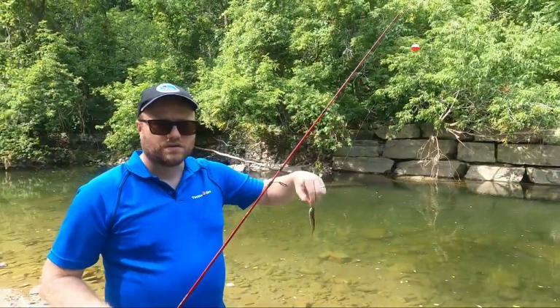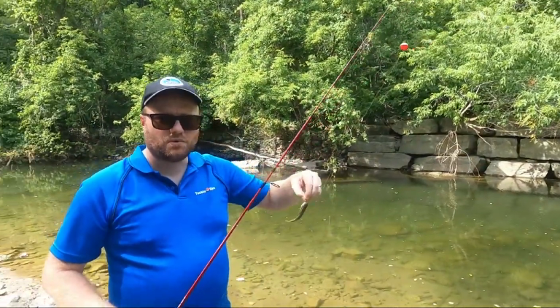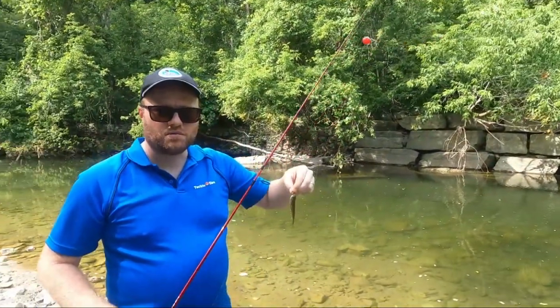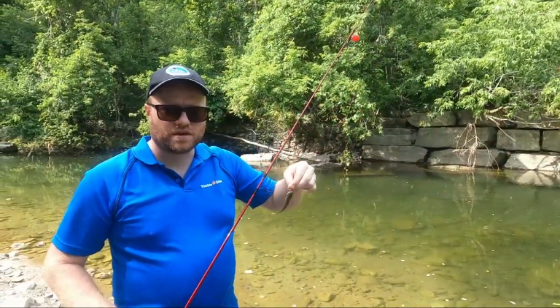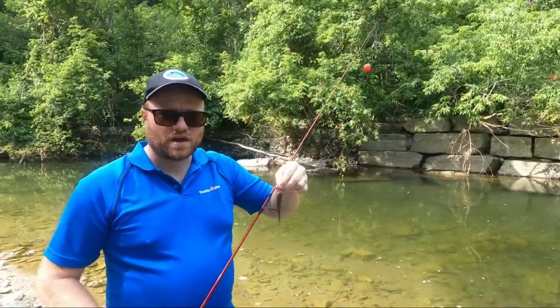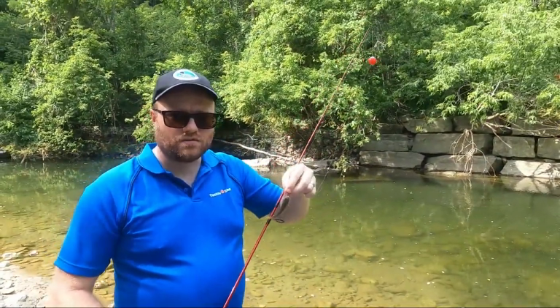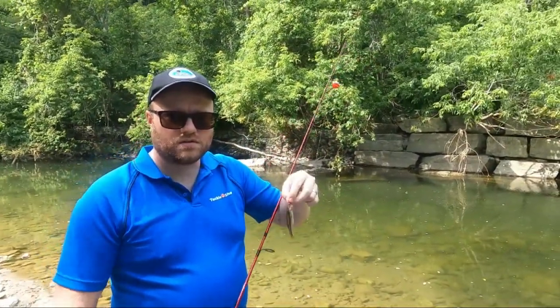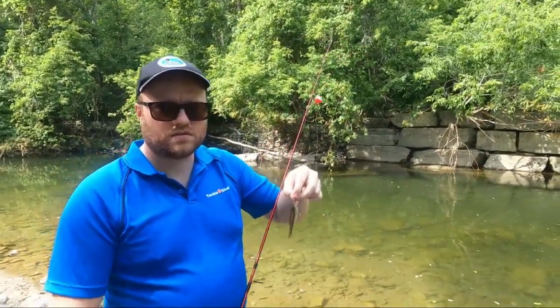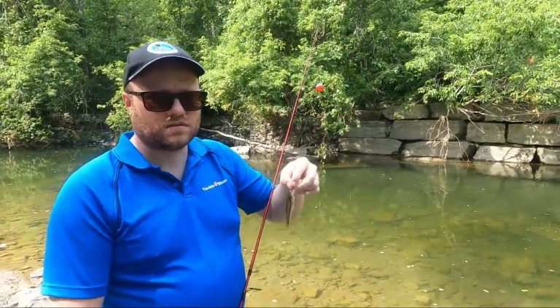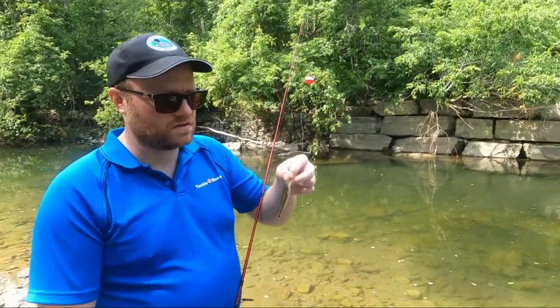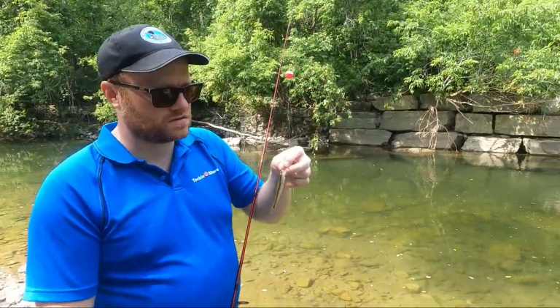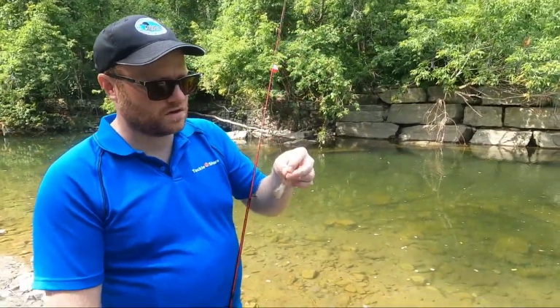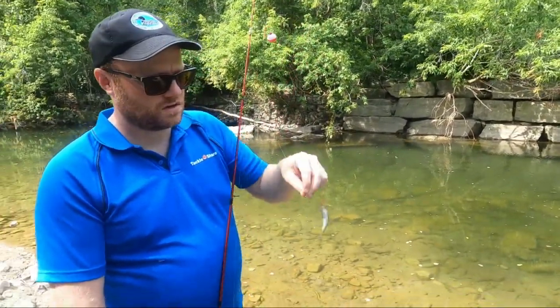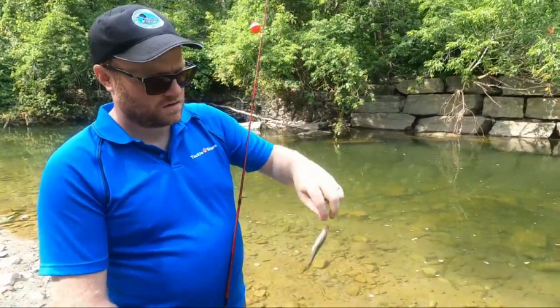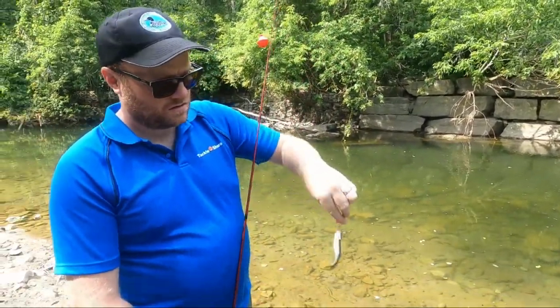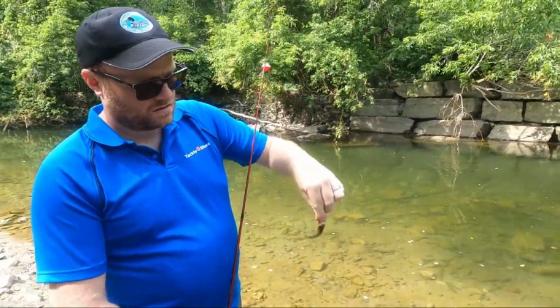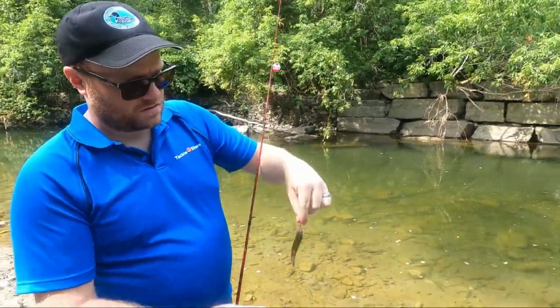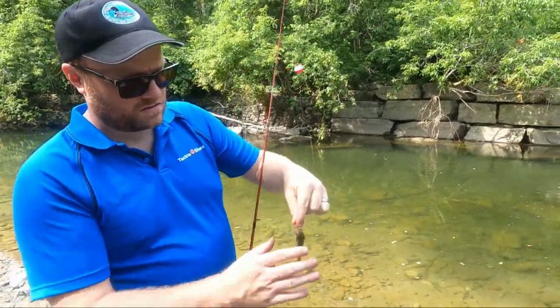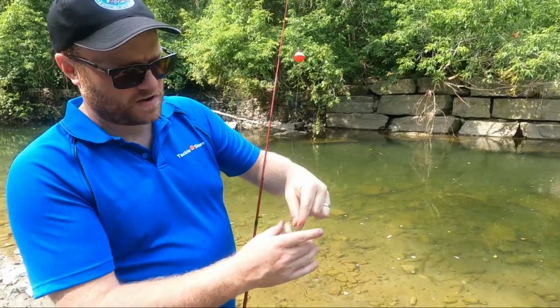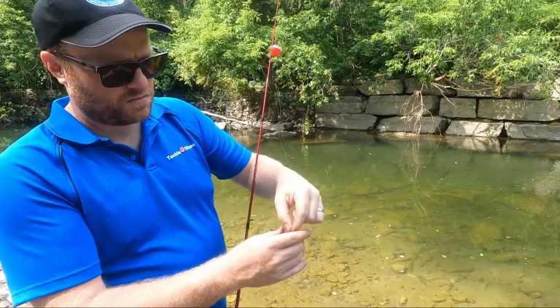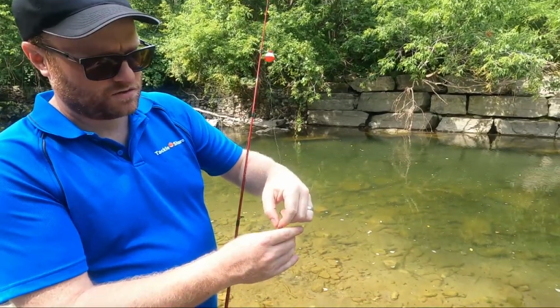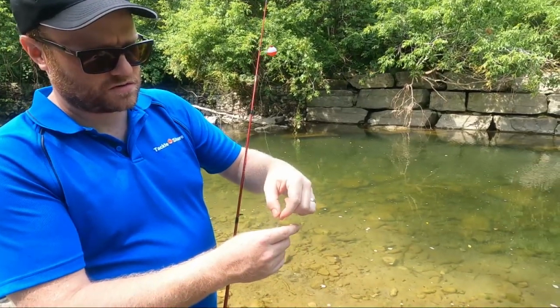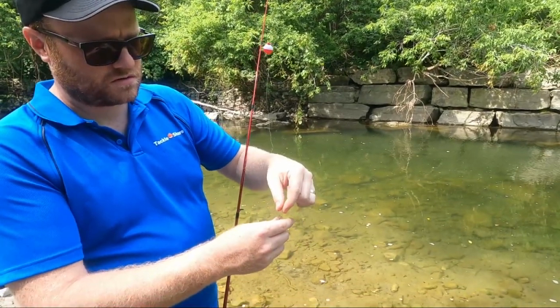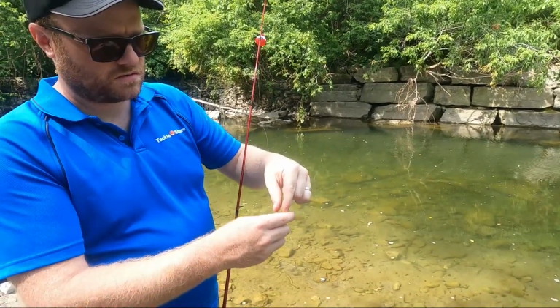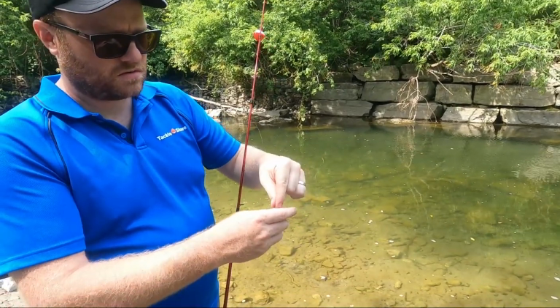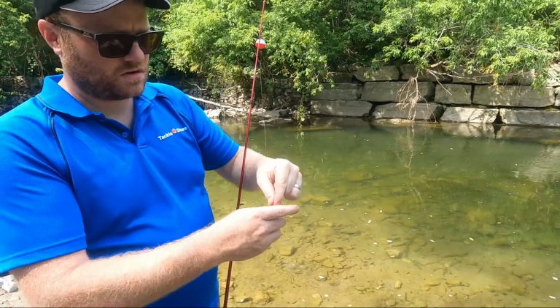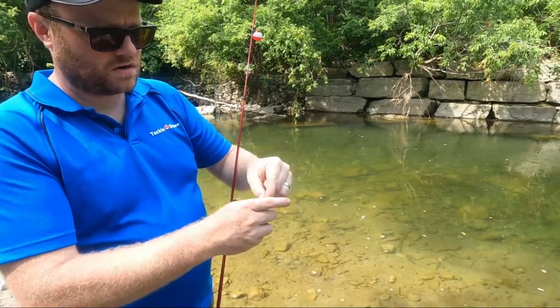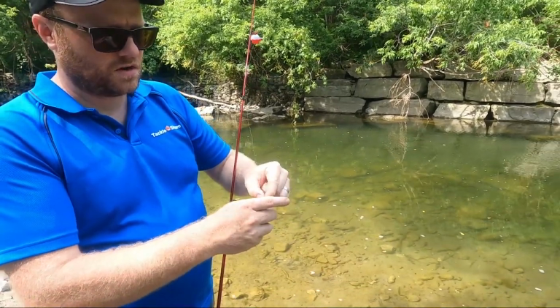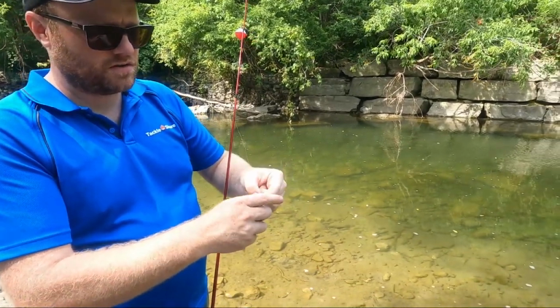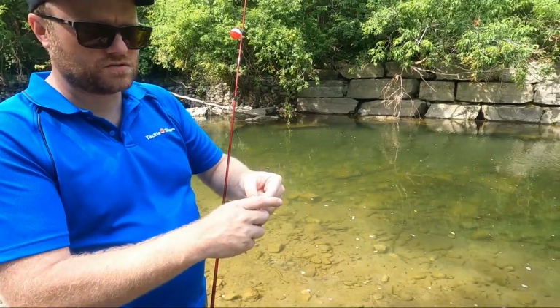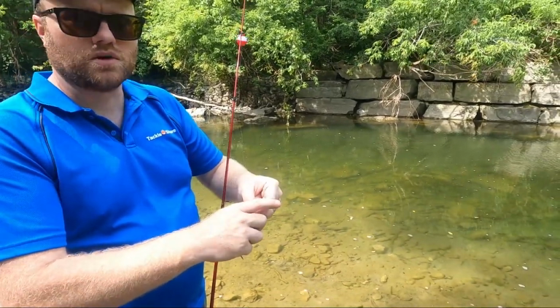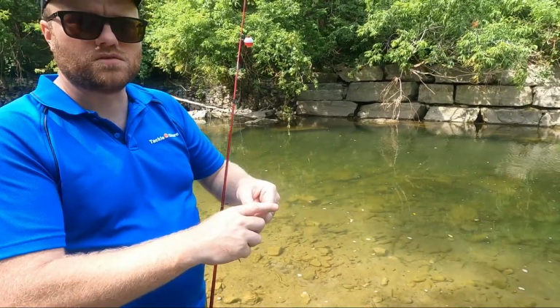They're not big, but they count. These fat minnows are loving these worms.